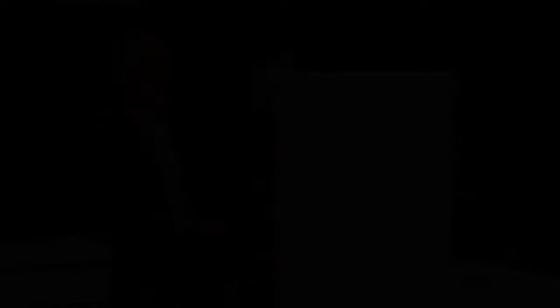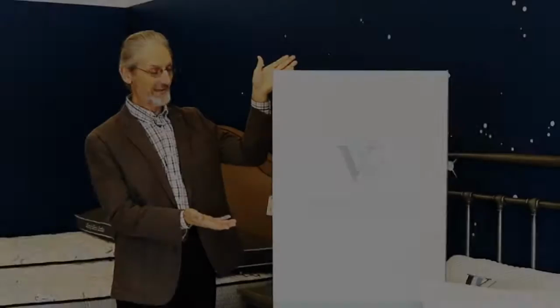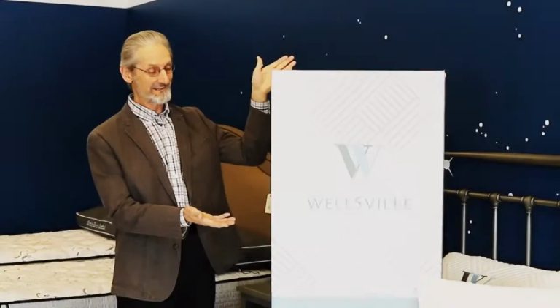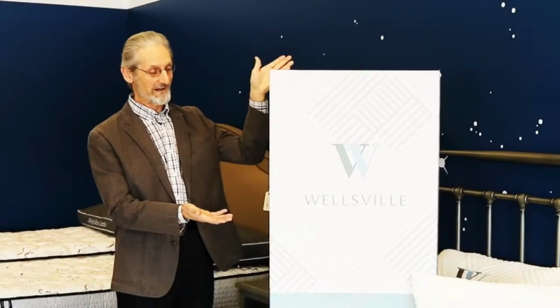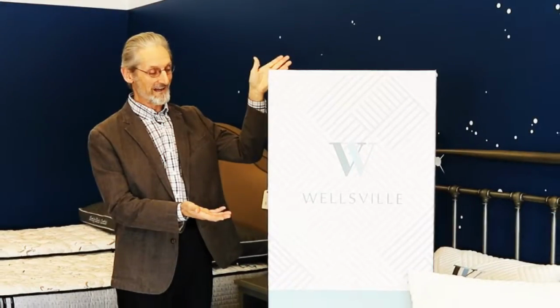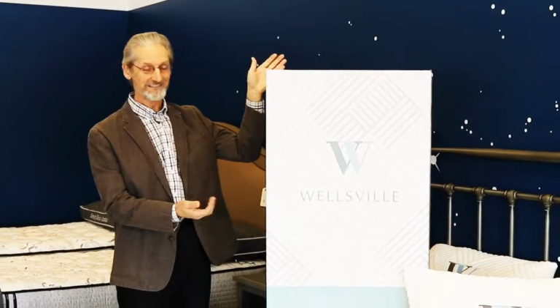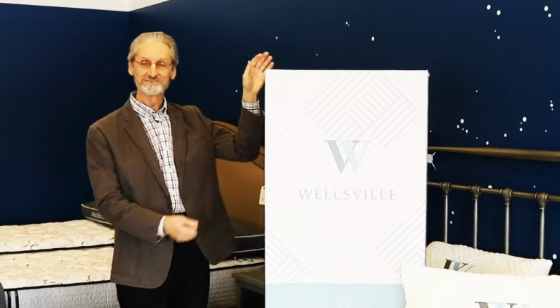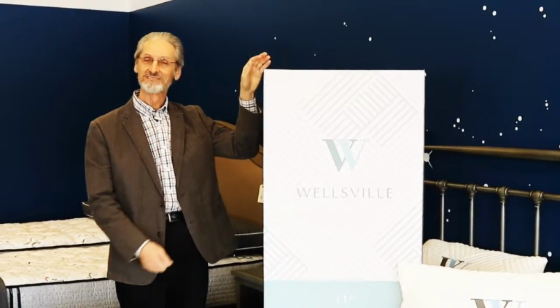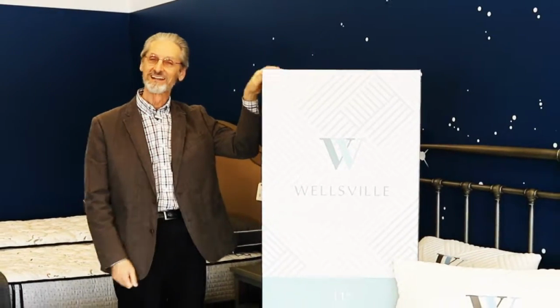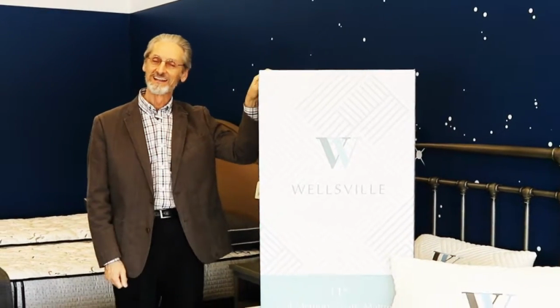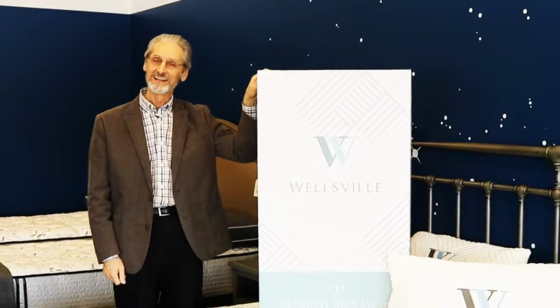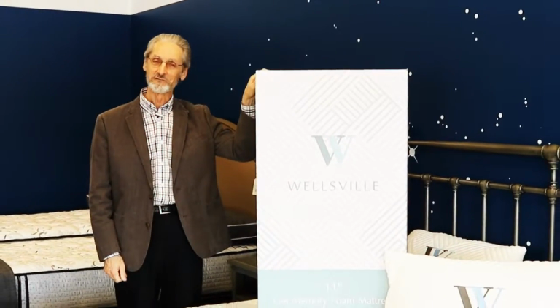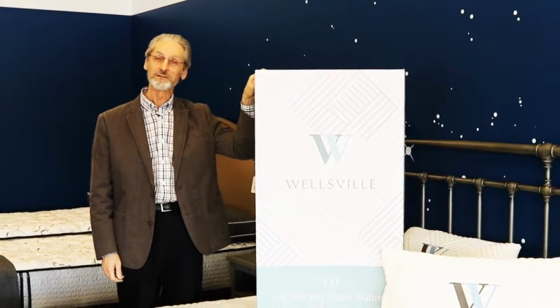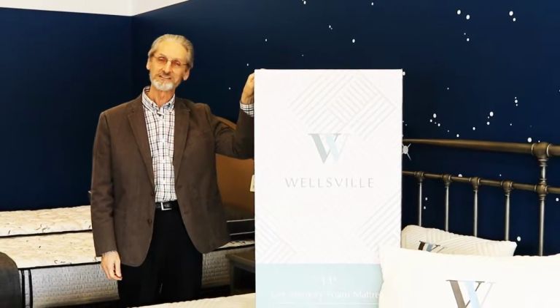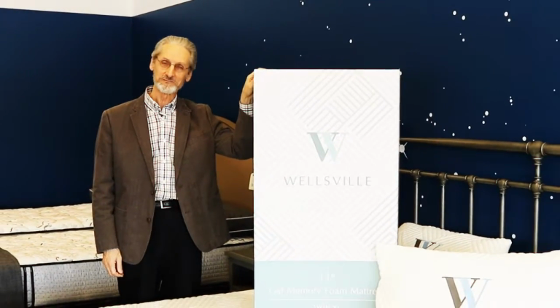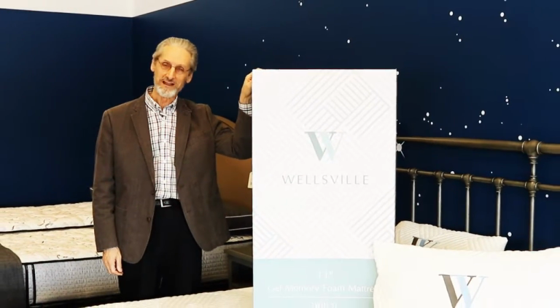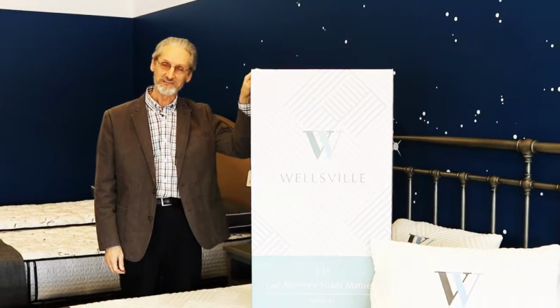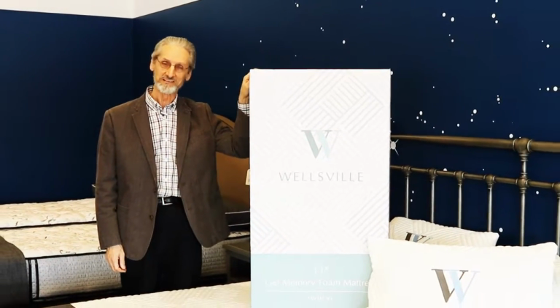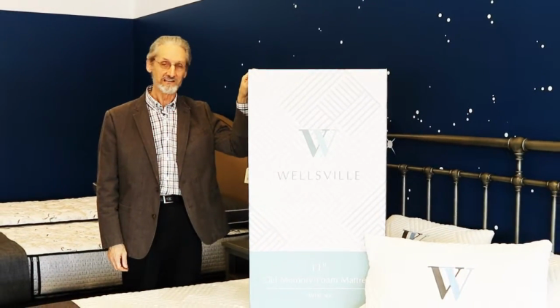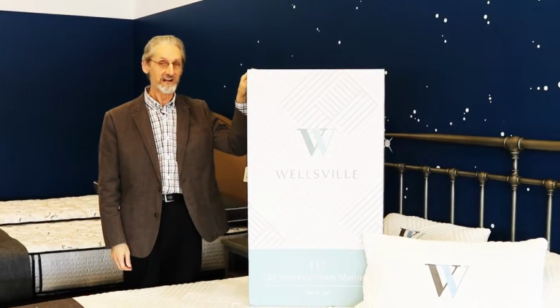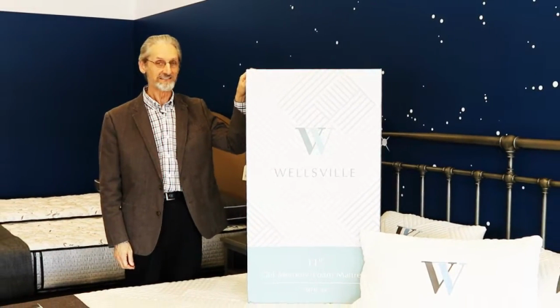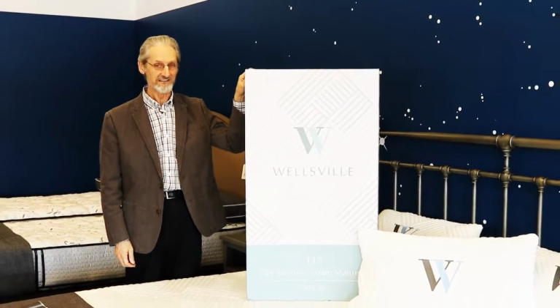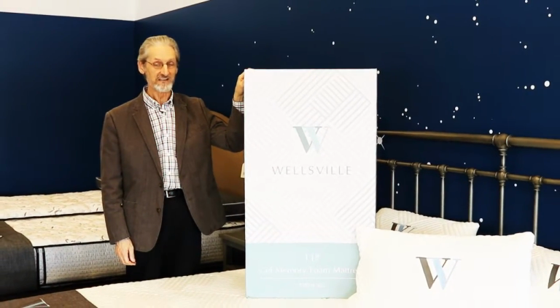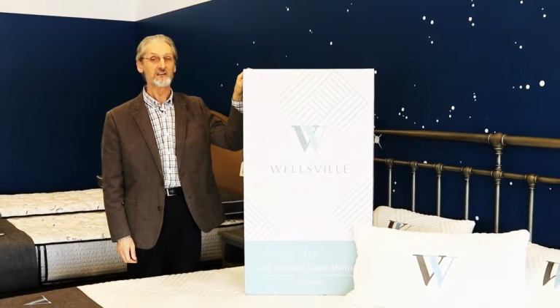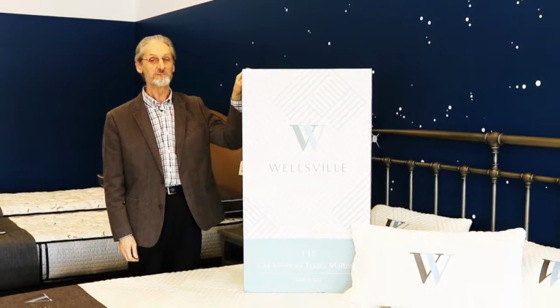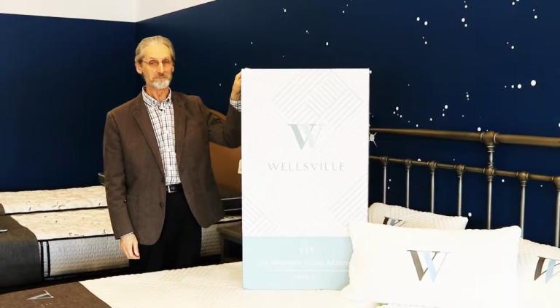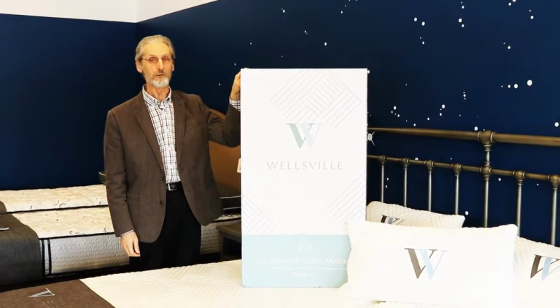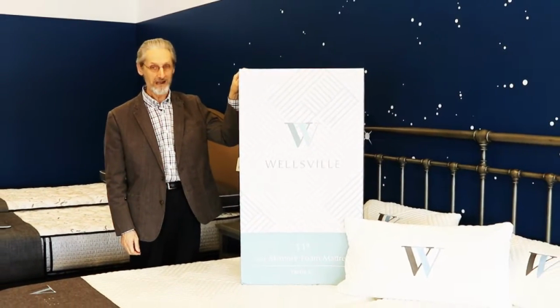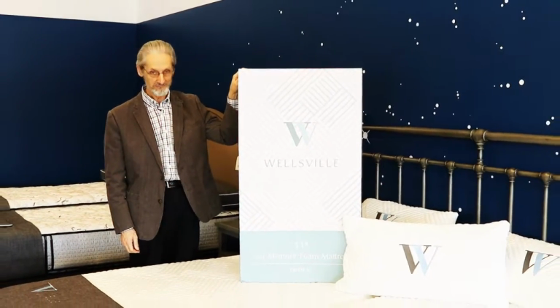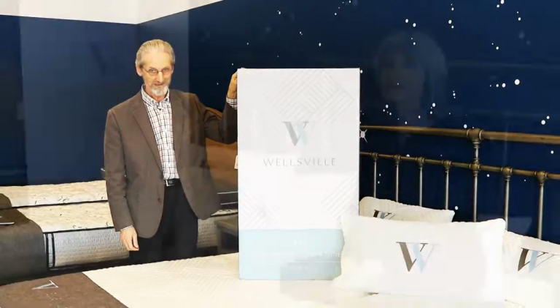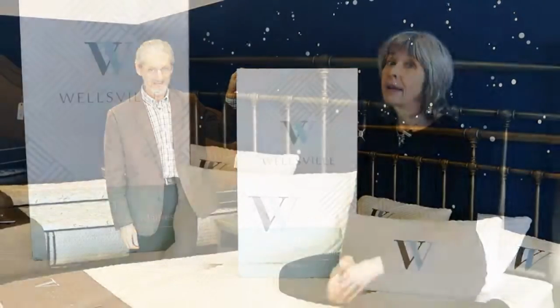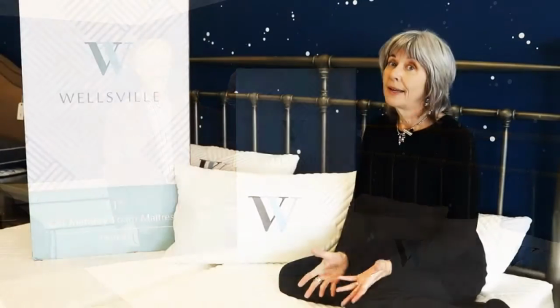Bed in a Box. If you've researched mattresses online lately, you've been barraged by ads.